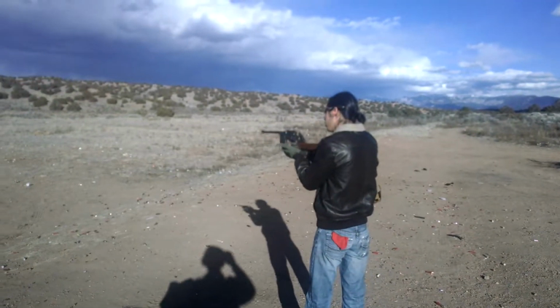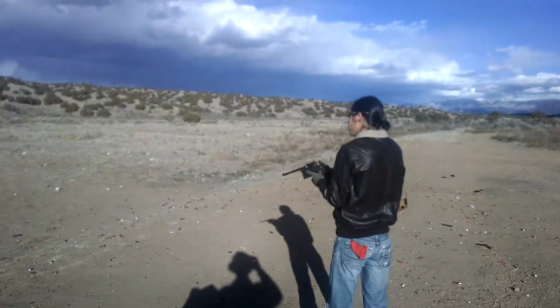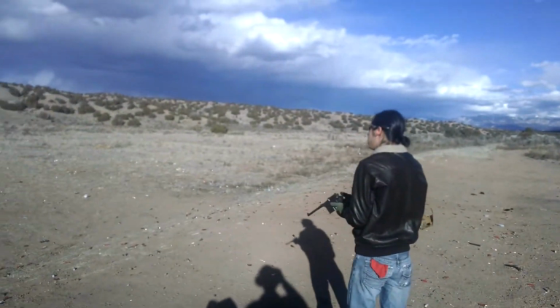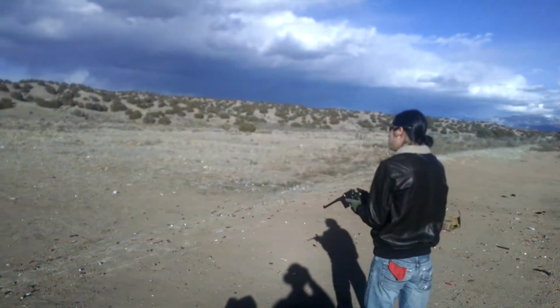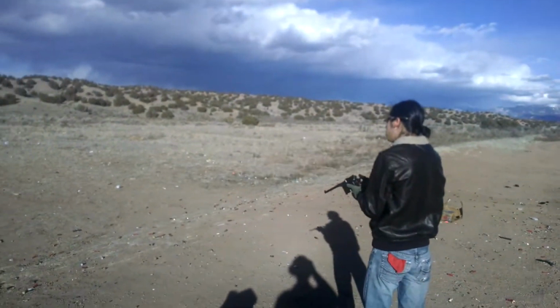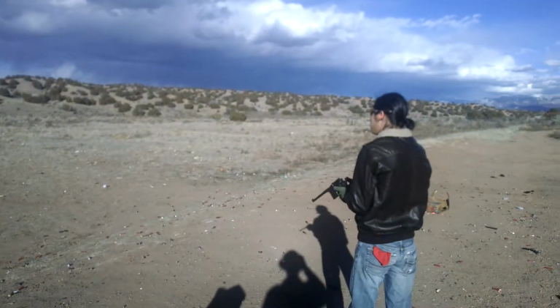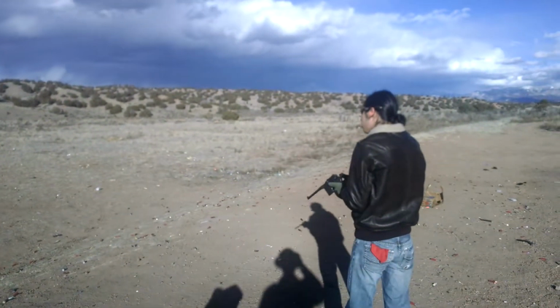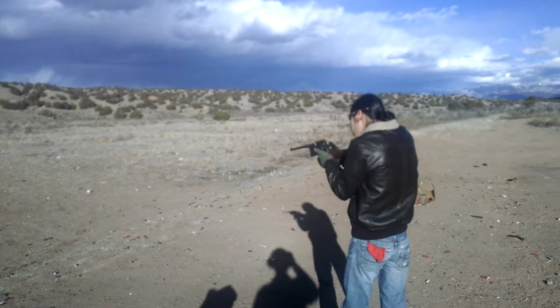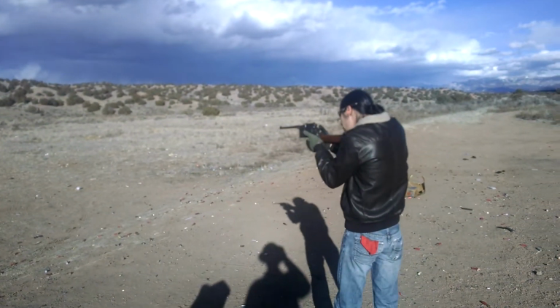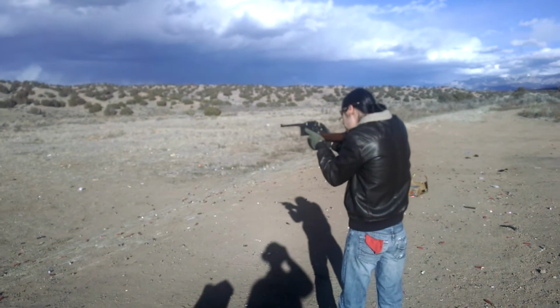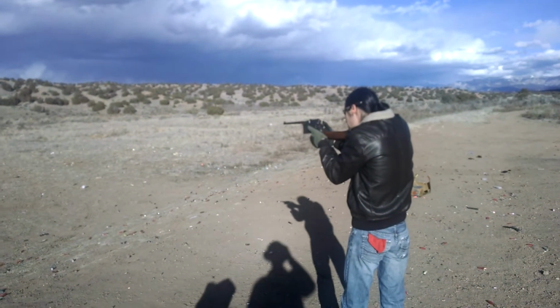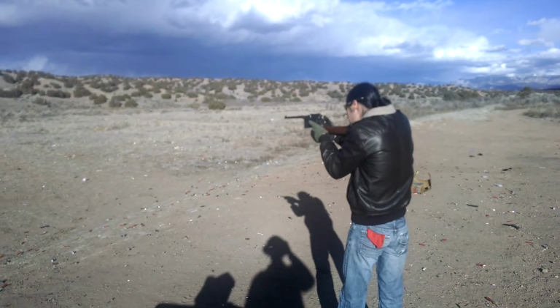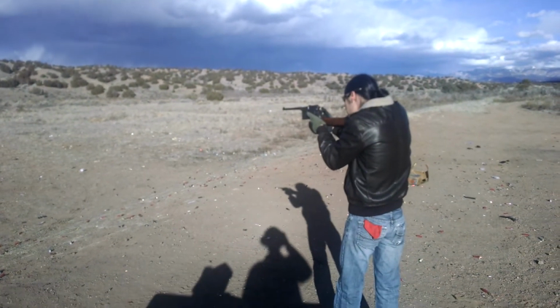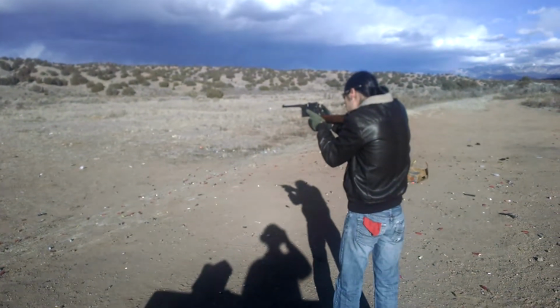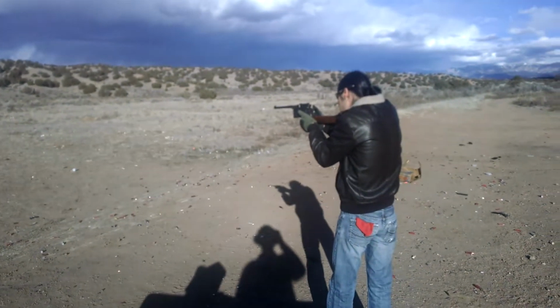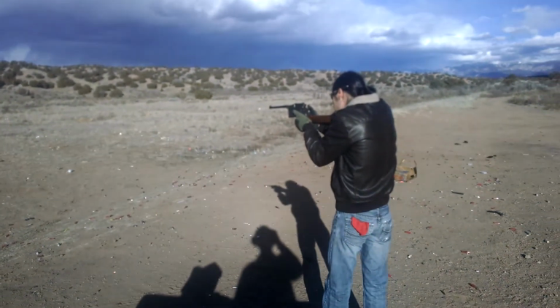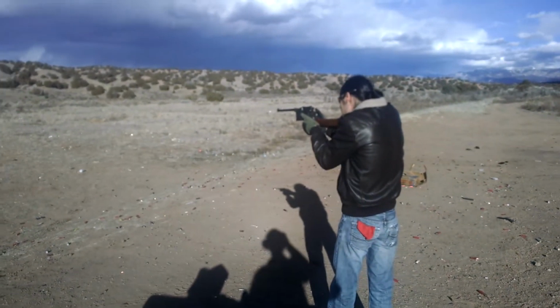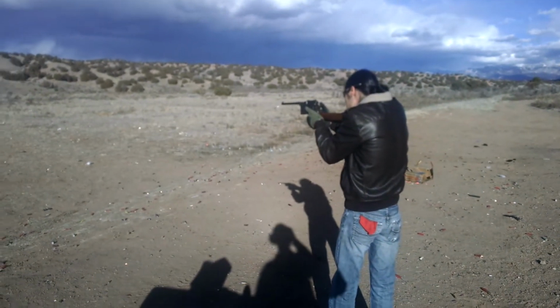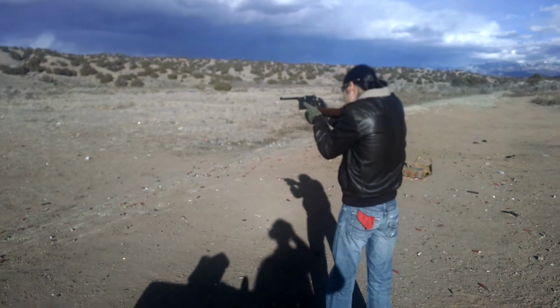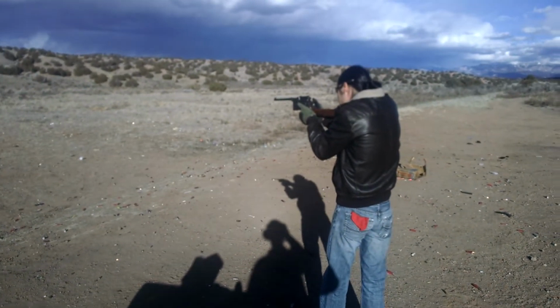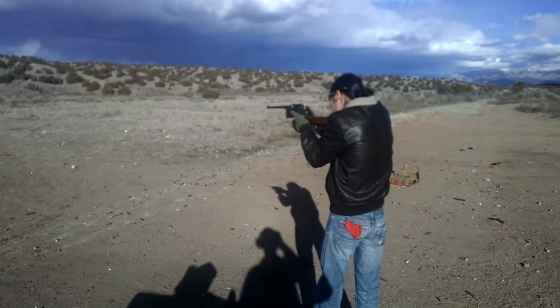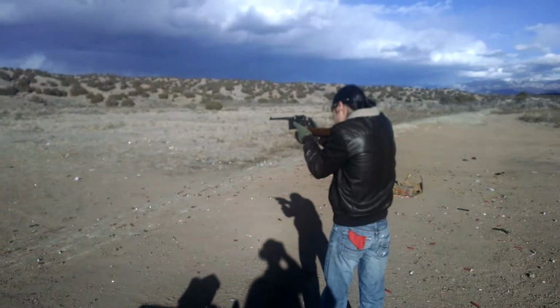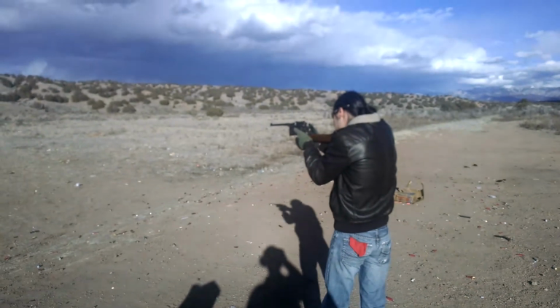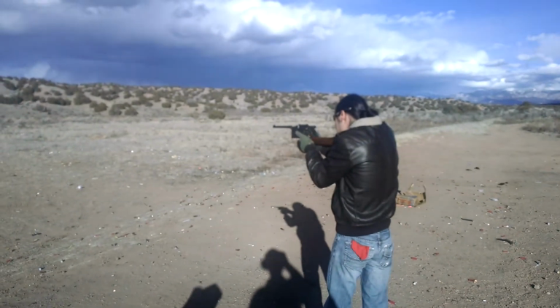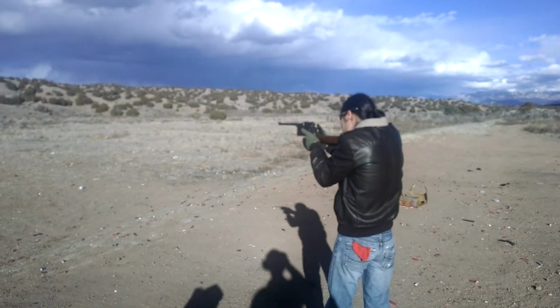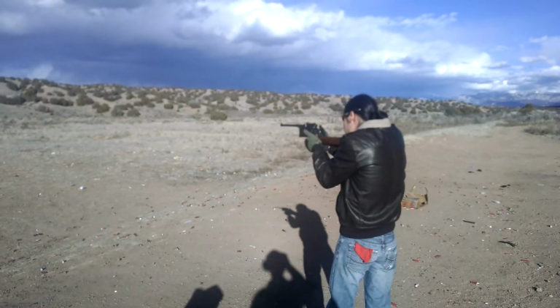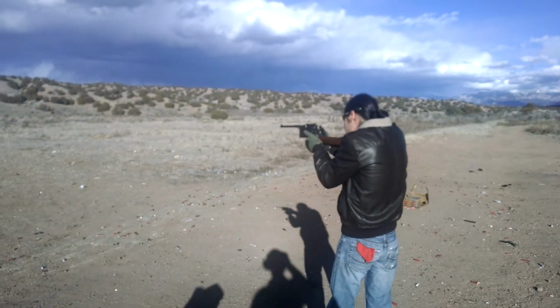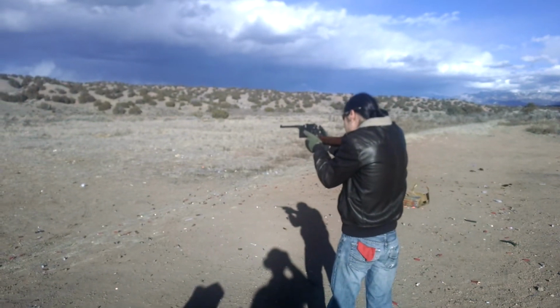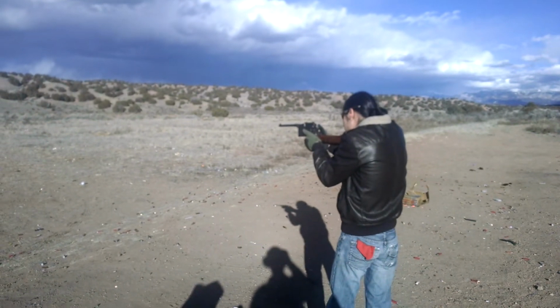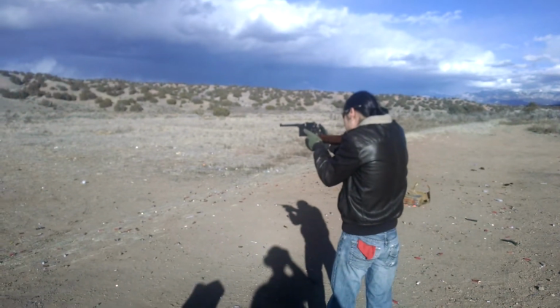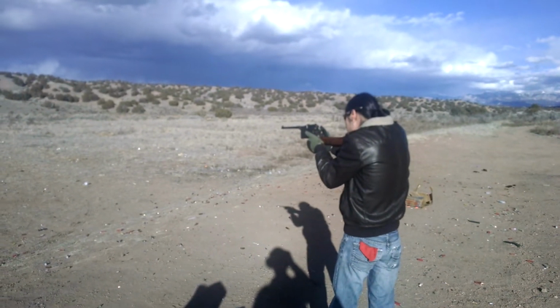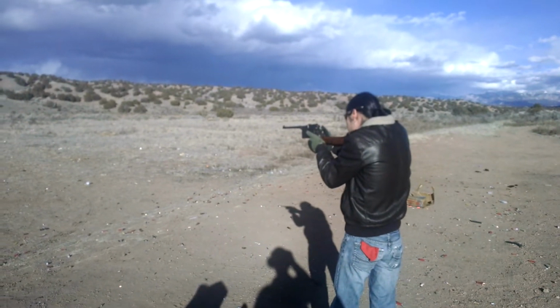Let's shoot some tin cans. Yeah, that works better.